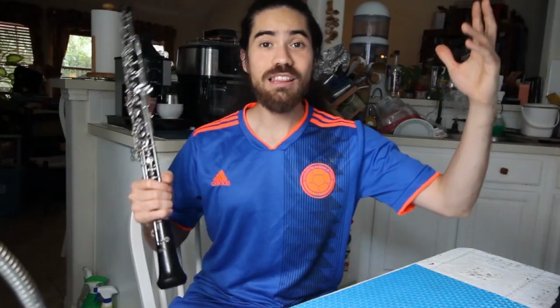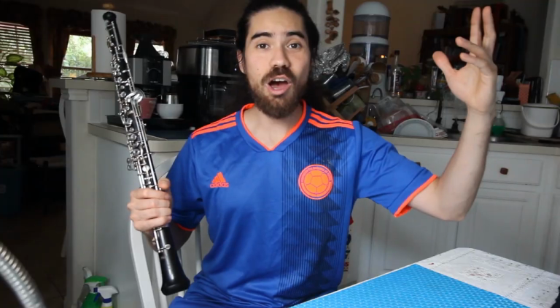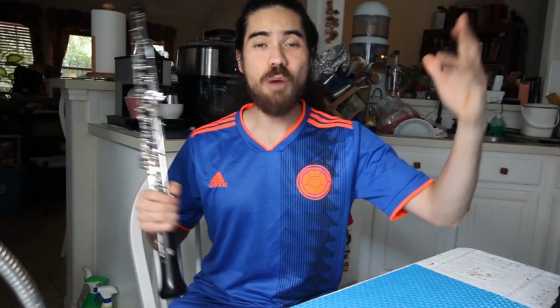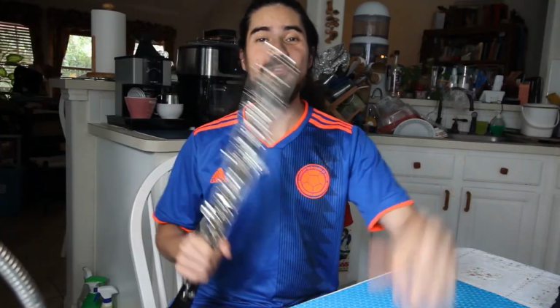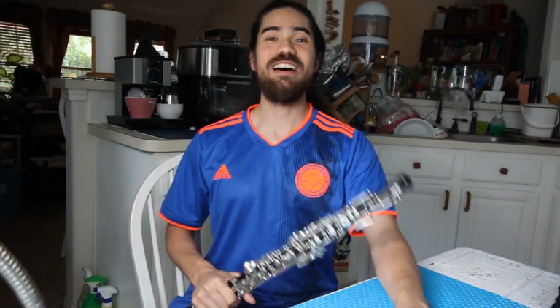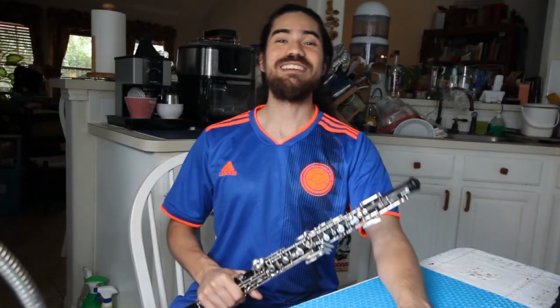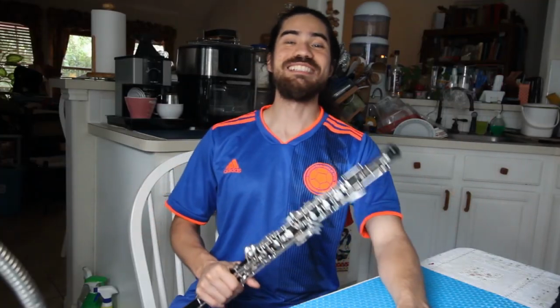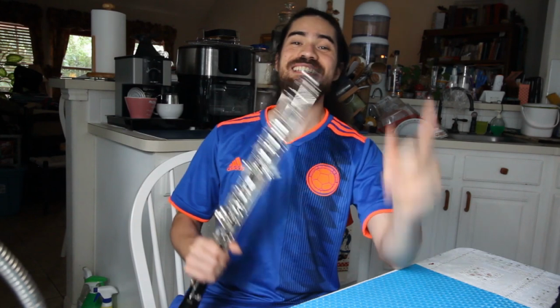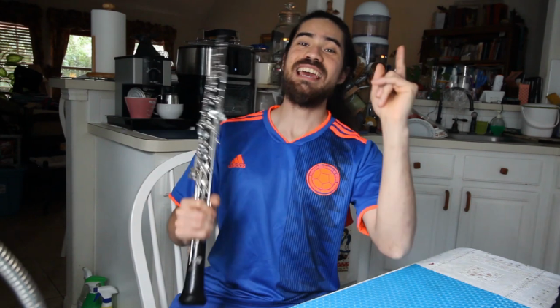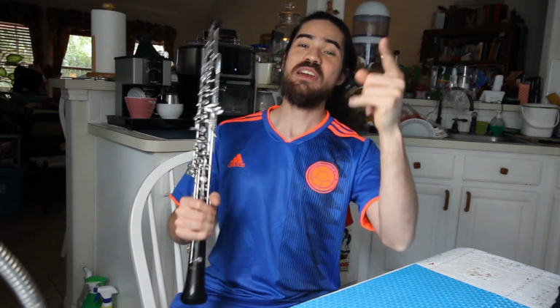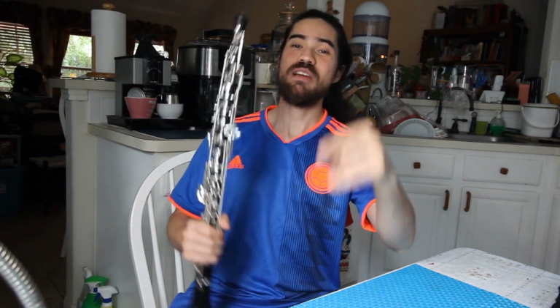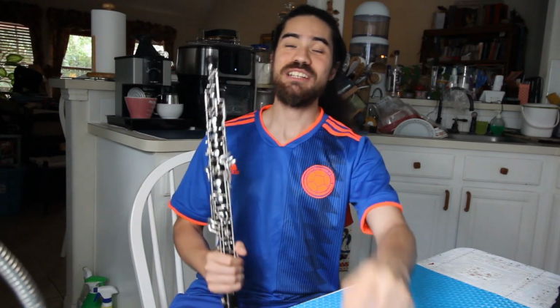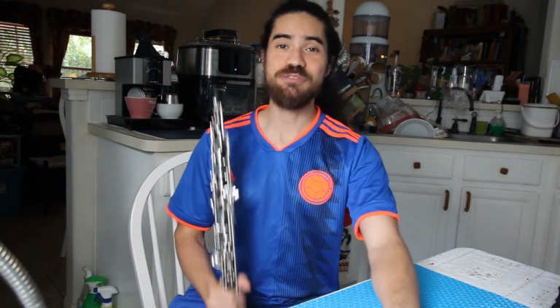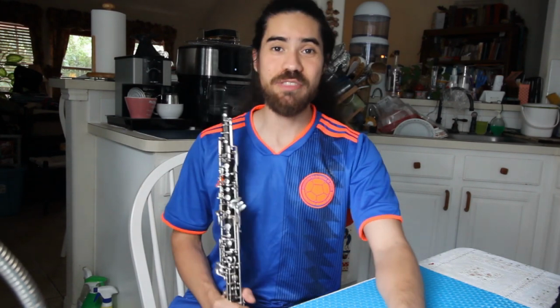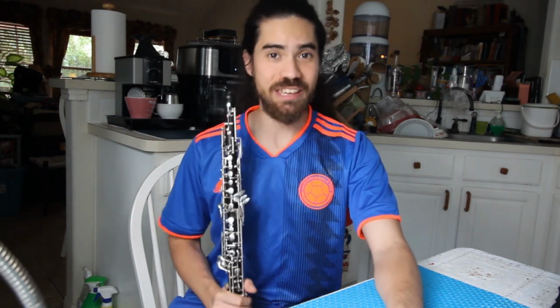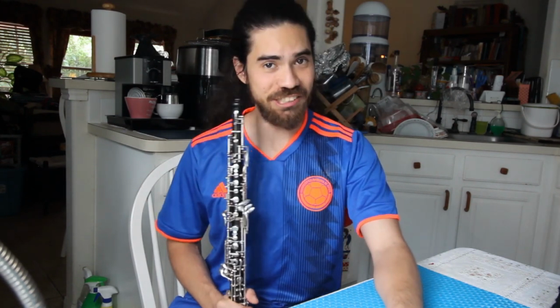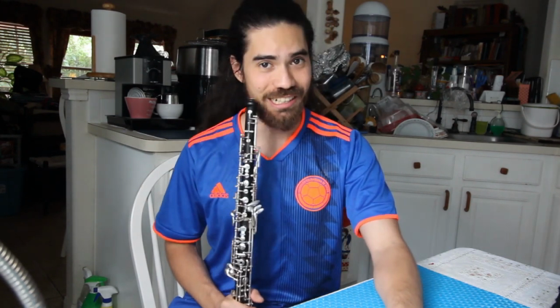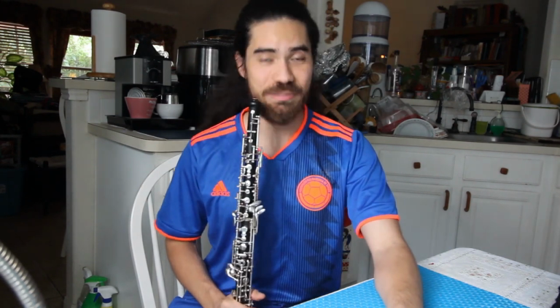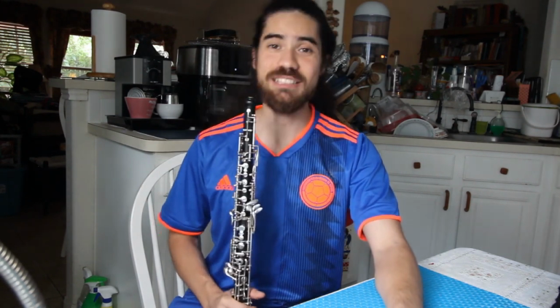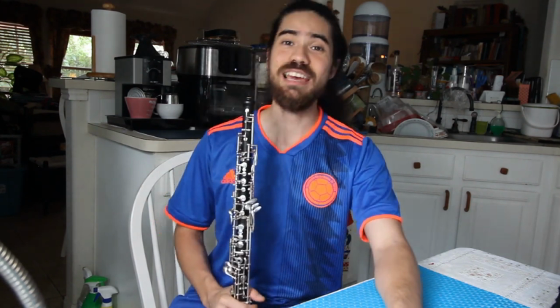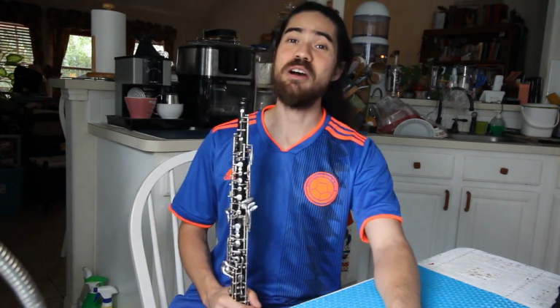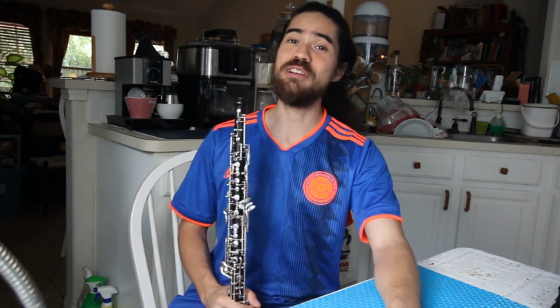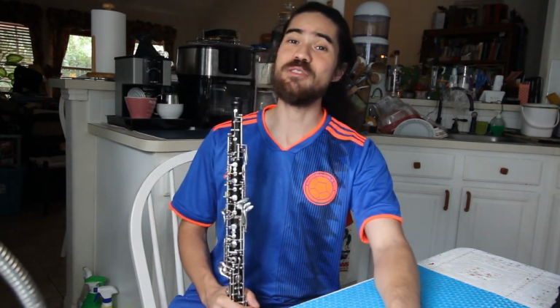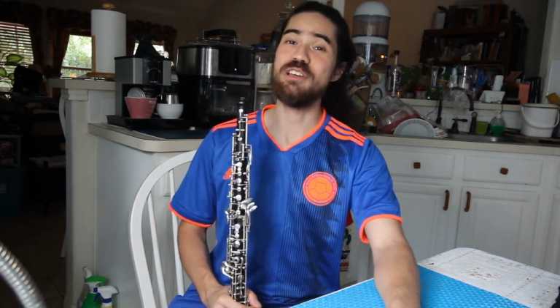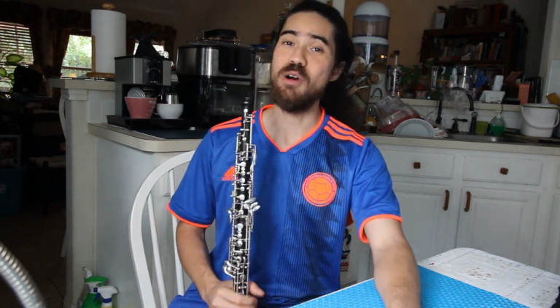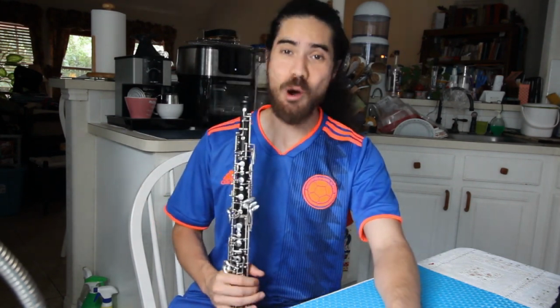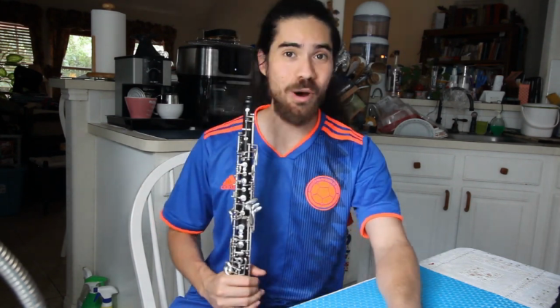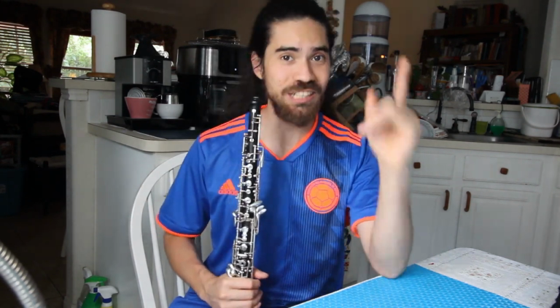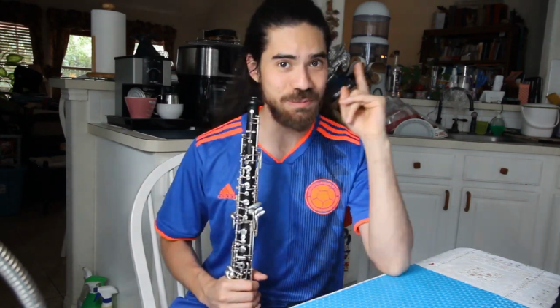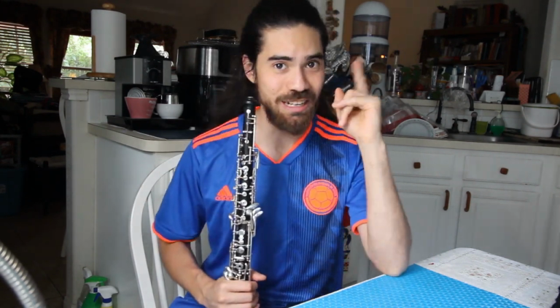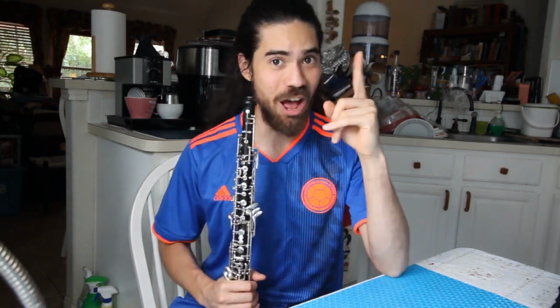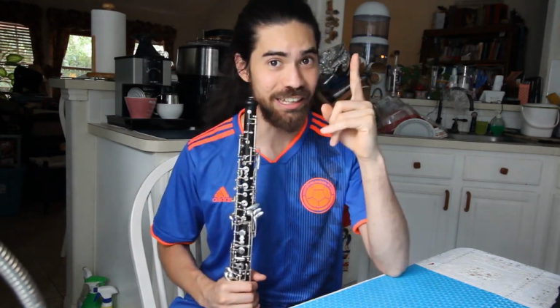Hello, oboe-philes! Today we're coming at you from the kitchen because I am hungry for some oboe adjustment knowledge.